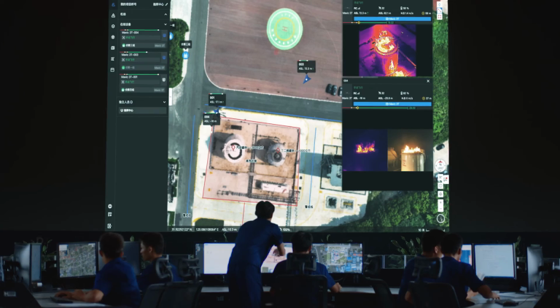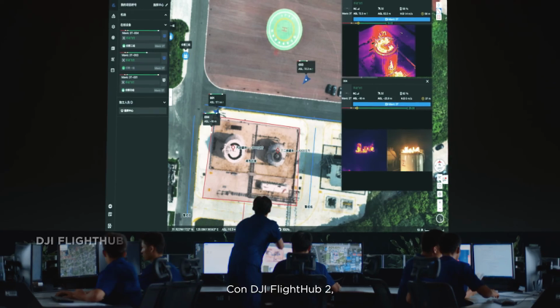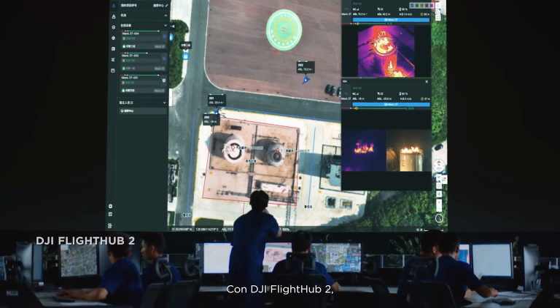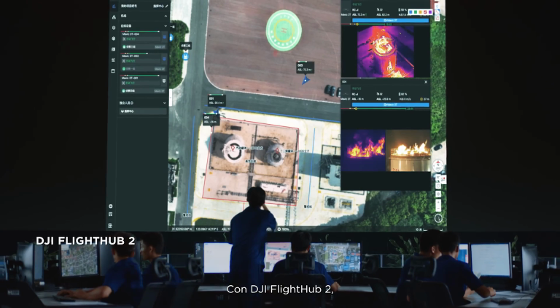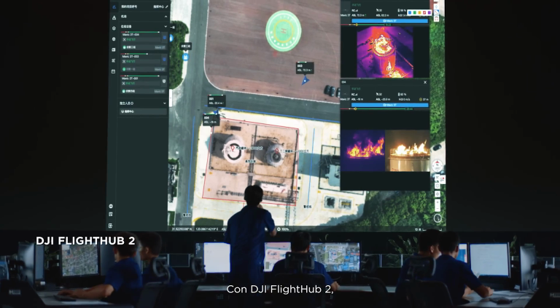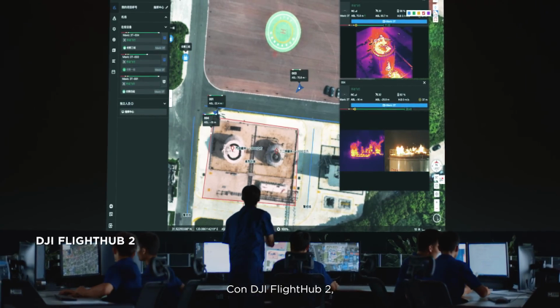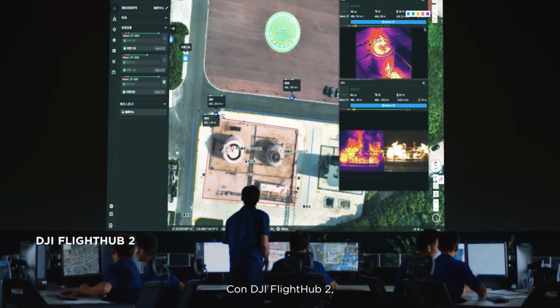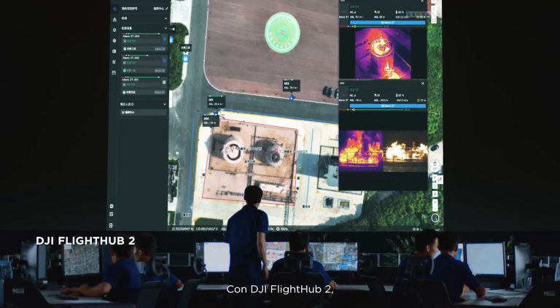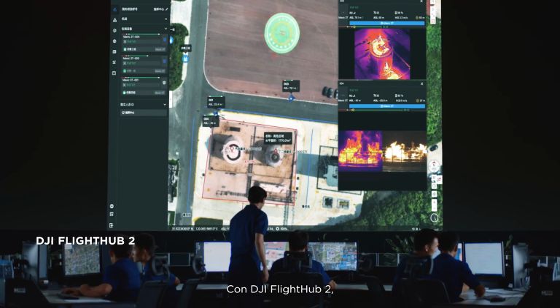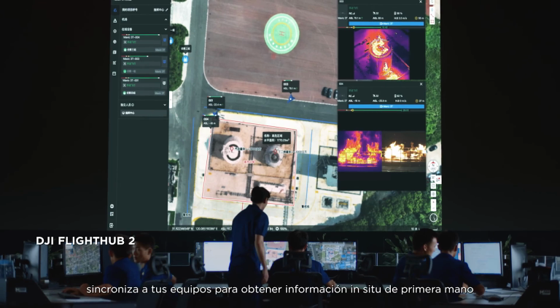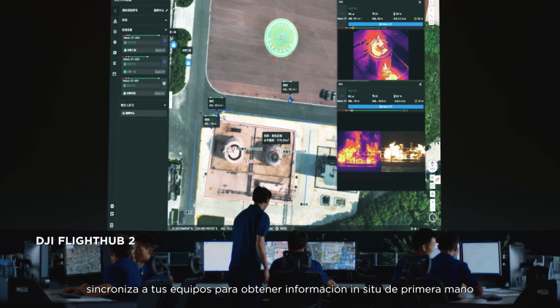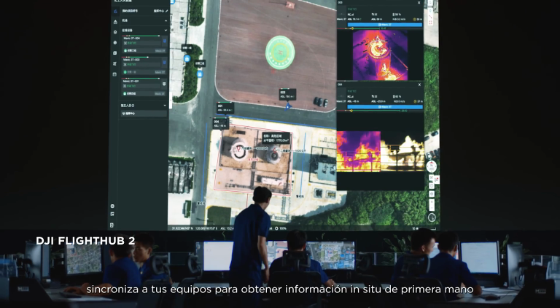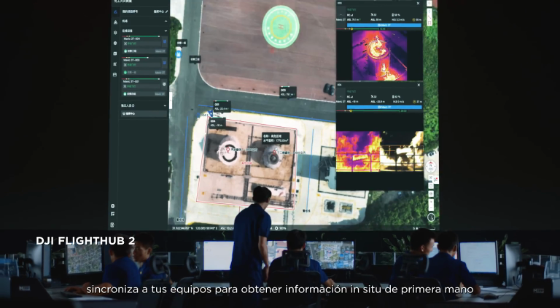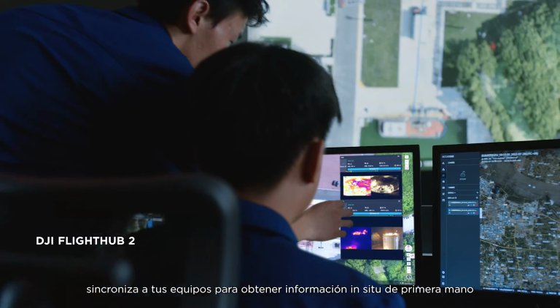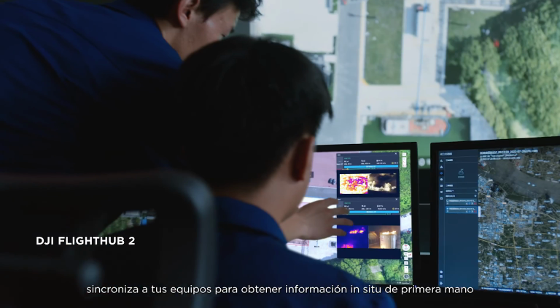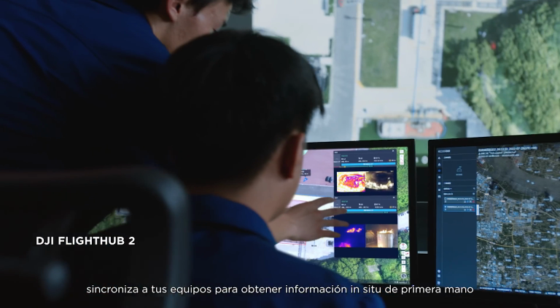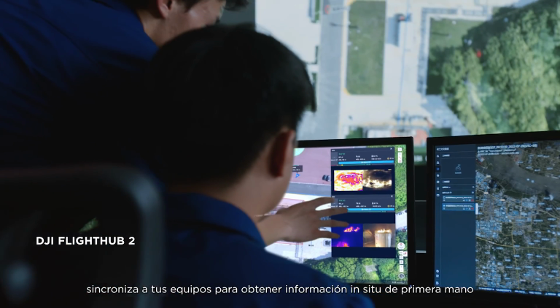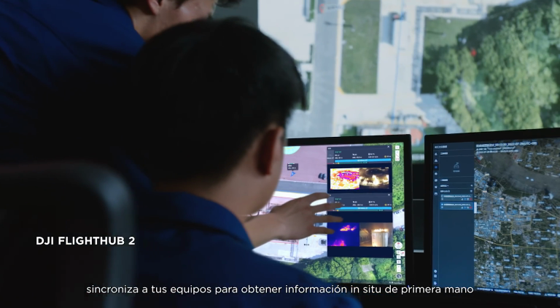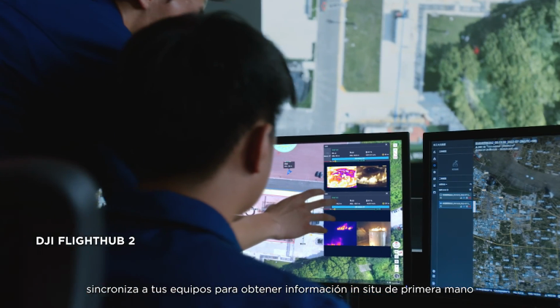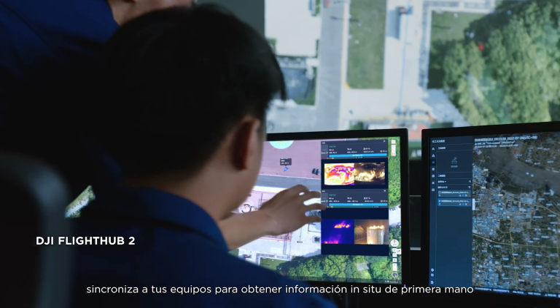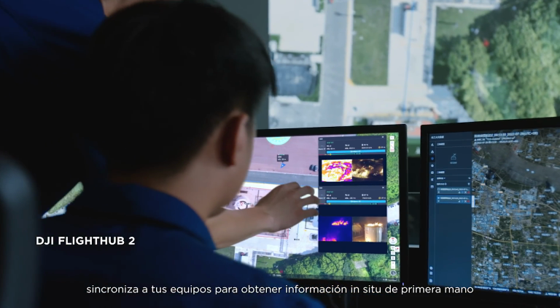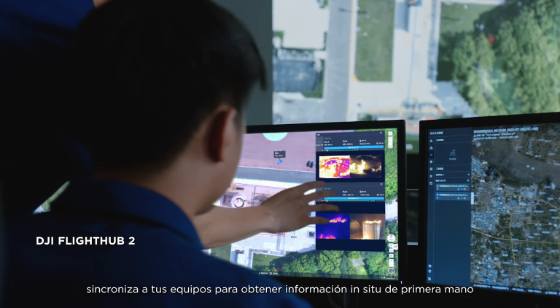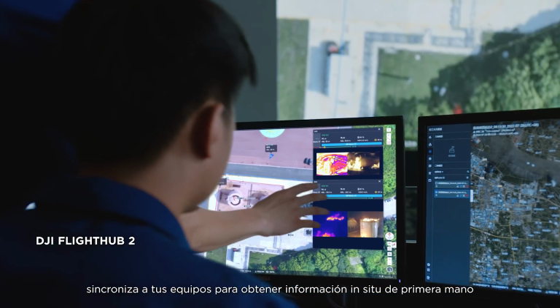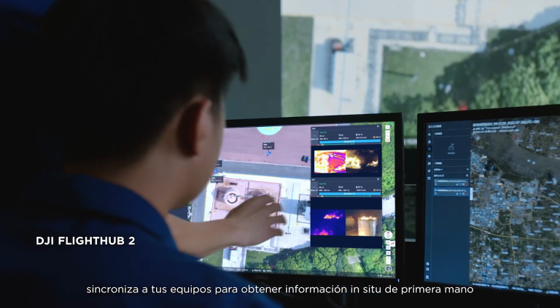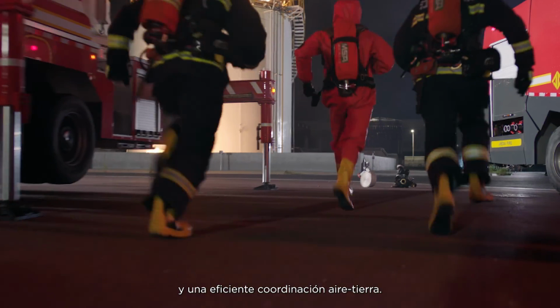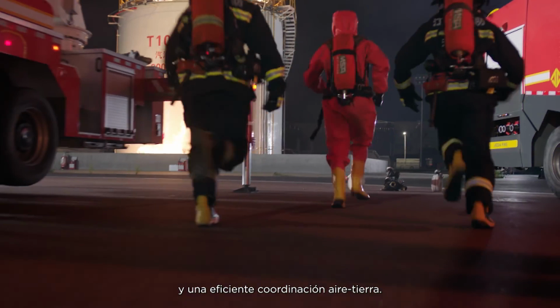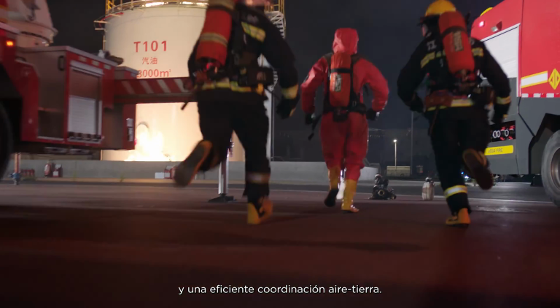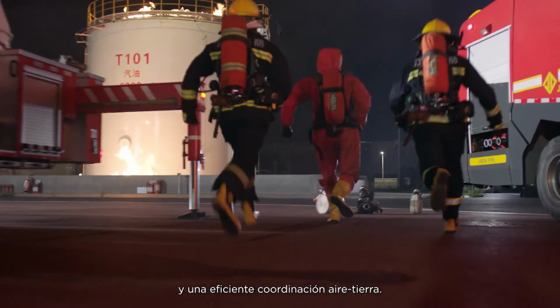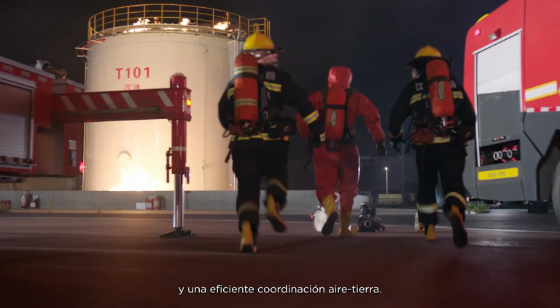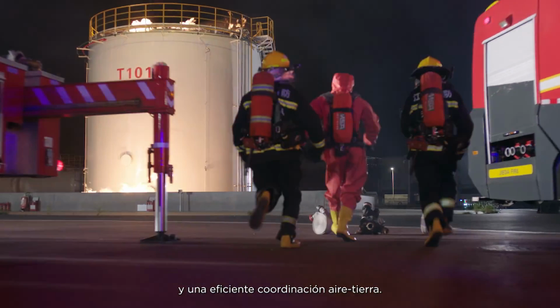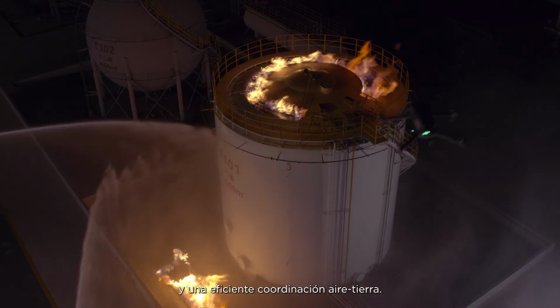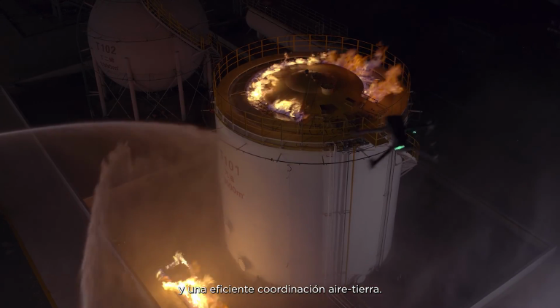With DJI FlightHub II, synchronize across teams to get first-hand on-site information and efficient air-to-ground coordination.